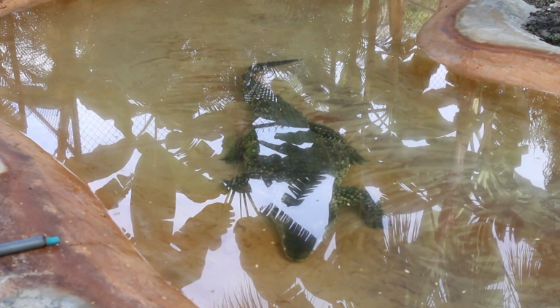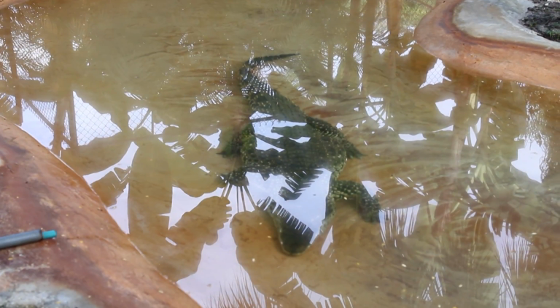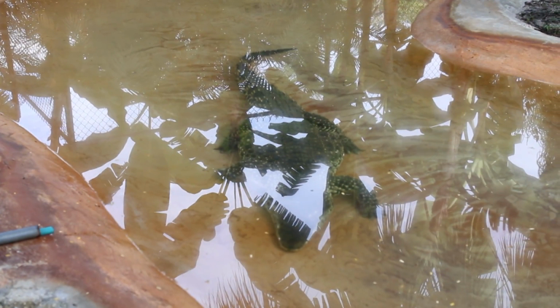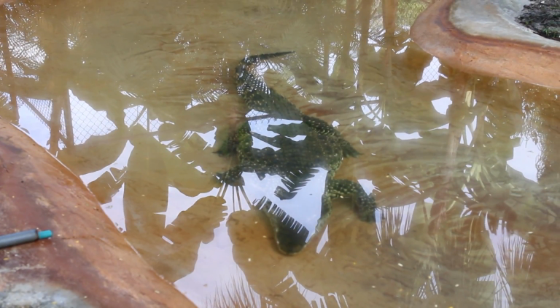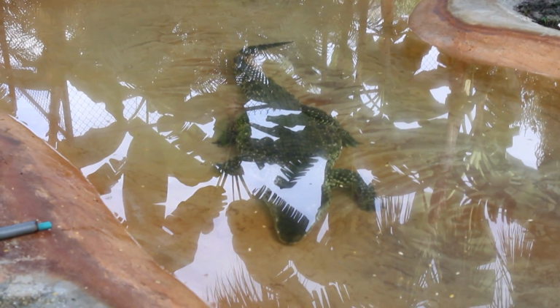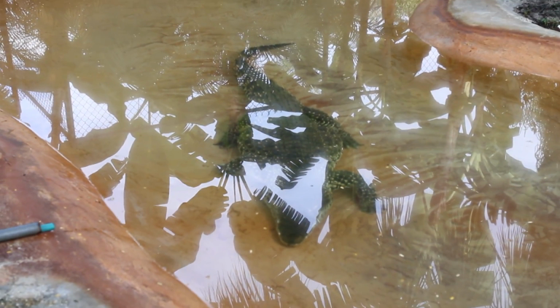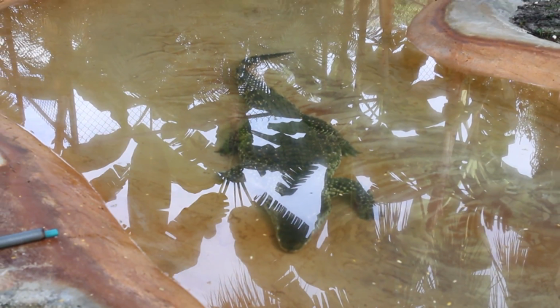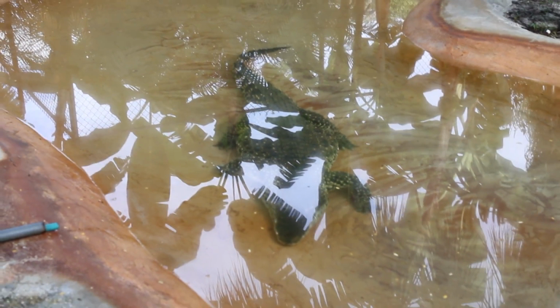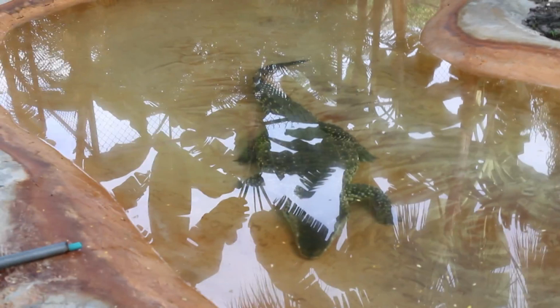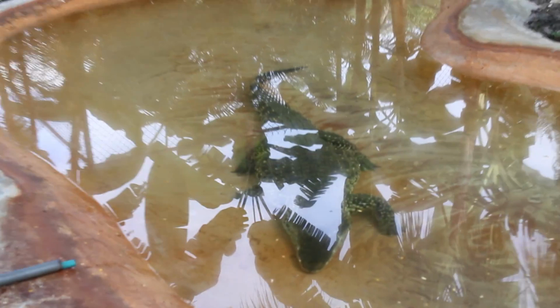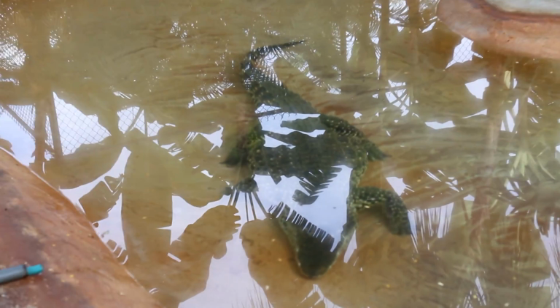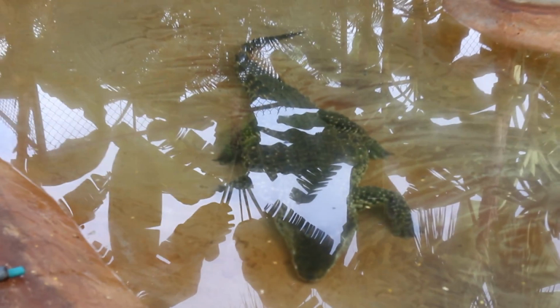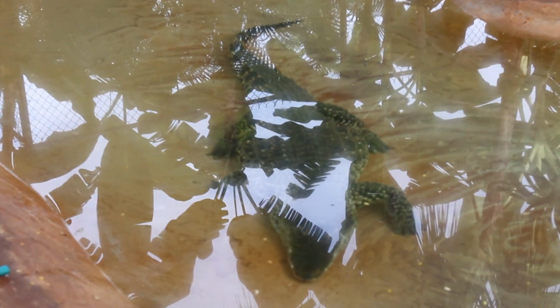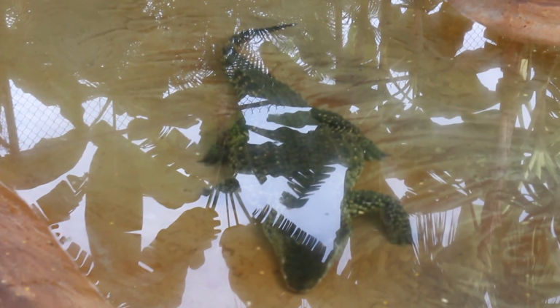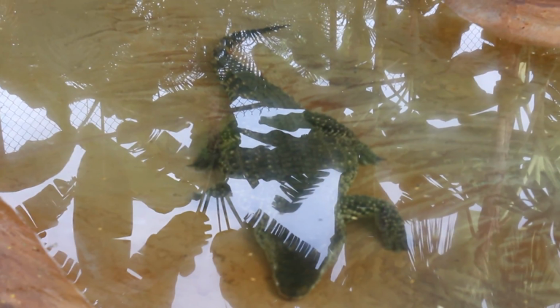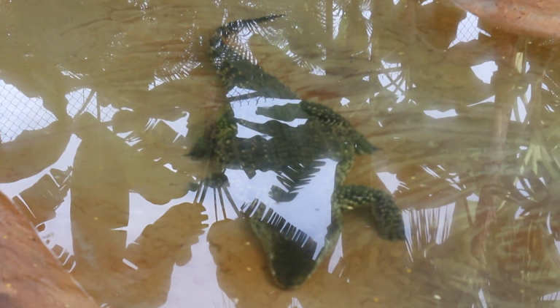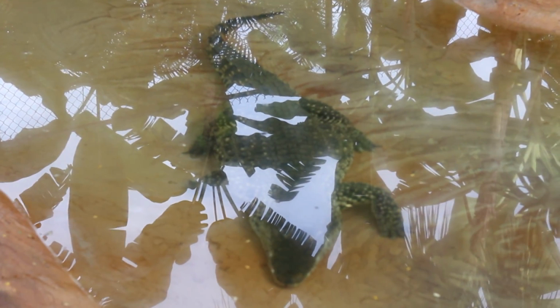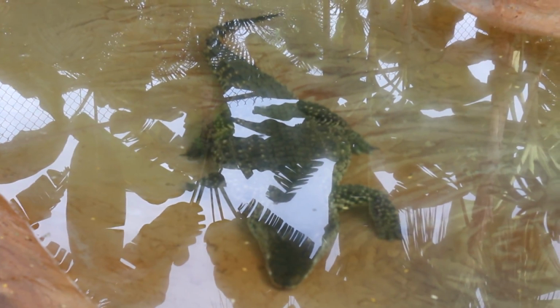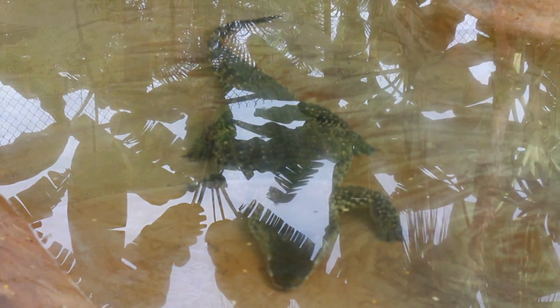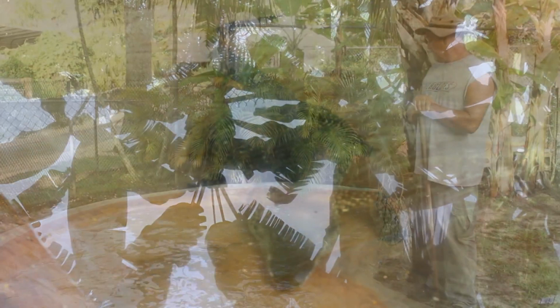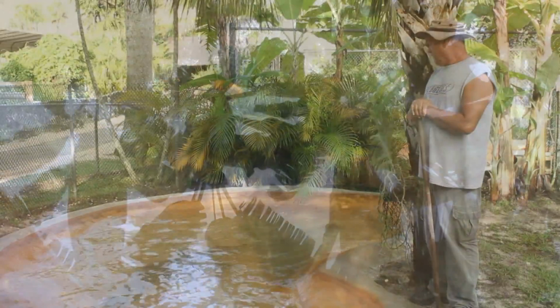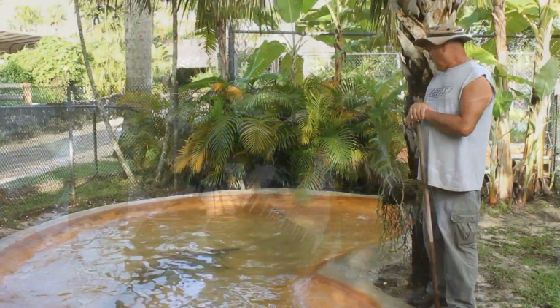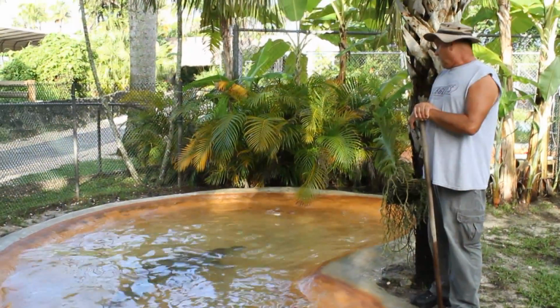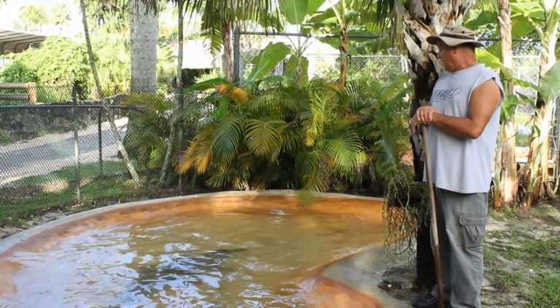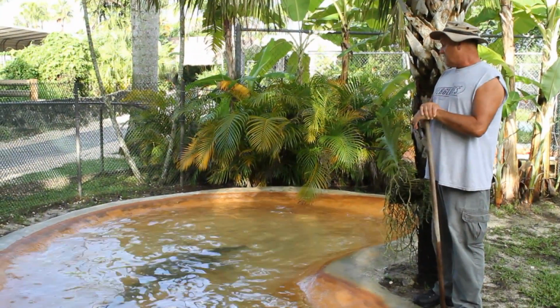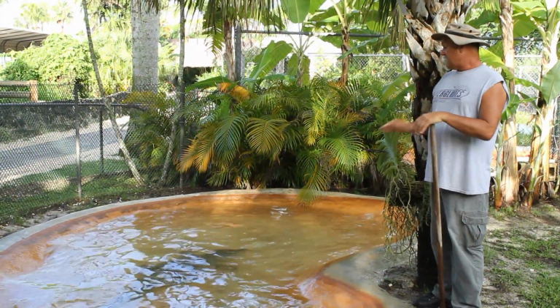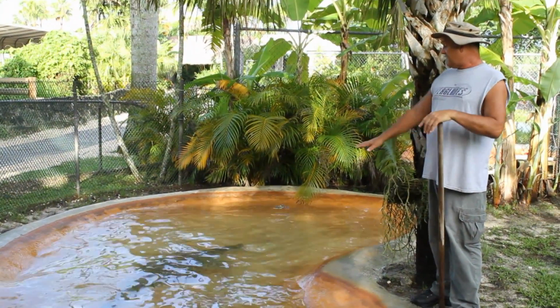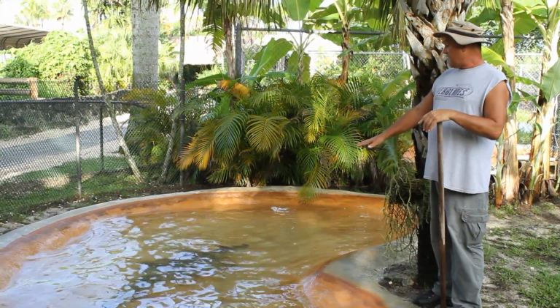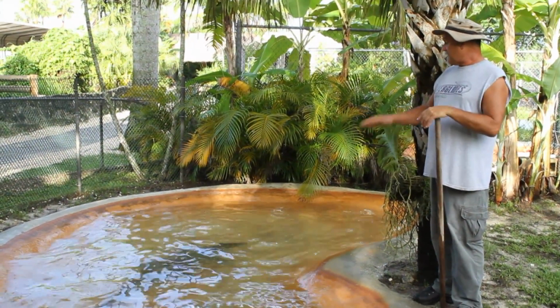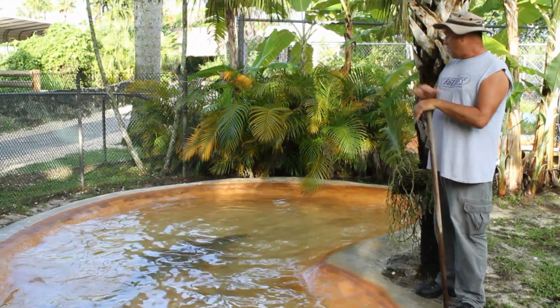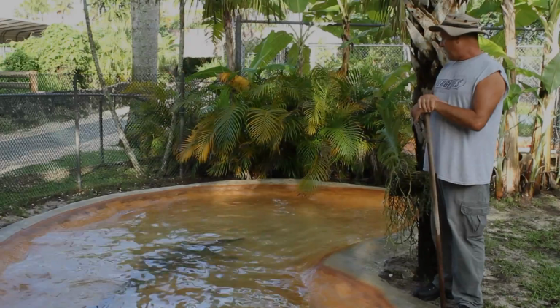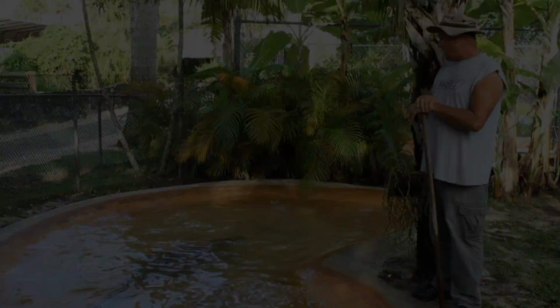She can actually stay submerged like that under the water for over four hours, as long as she's in a resting mode like that.